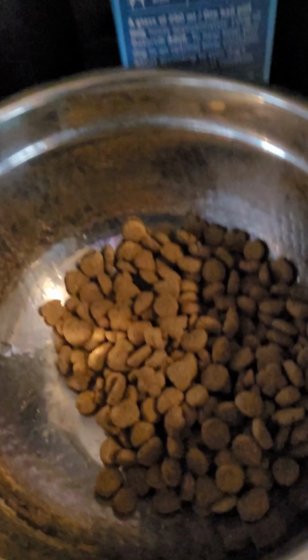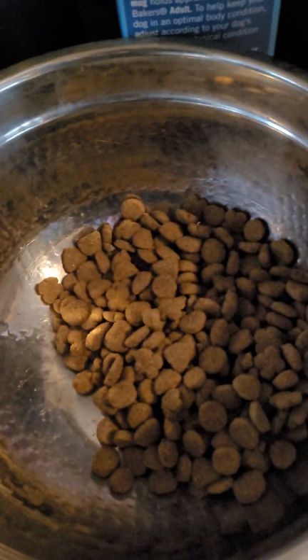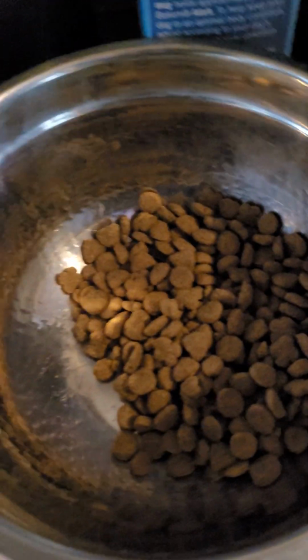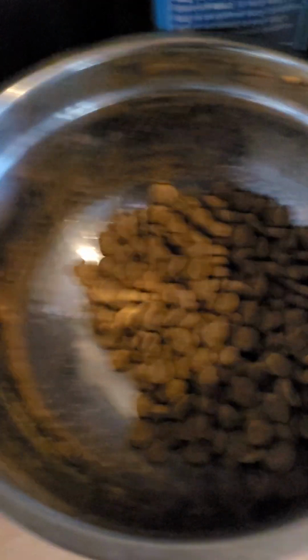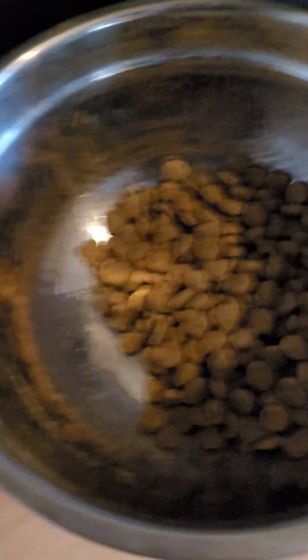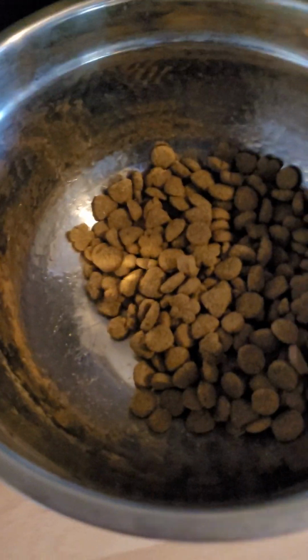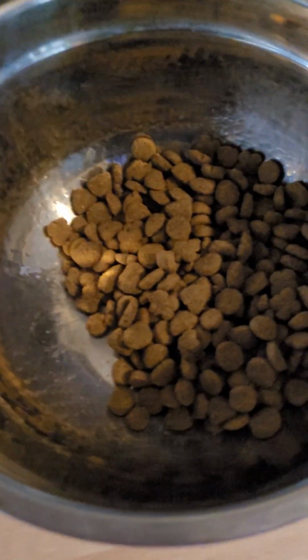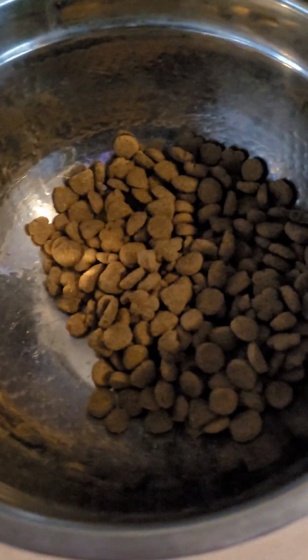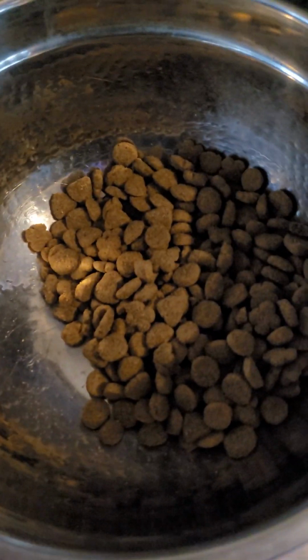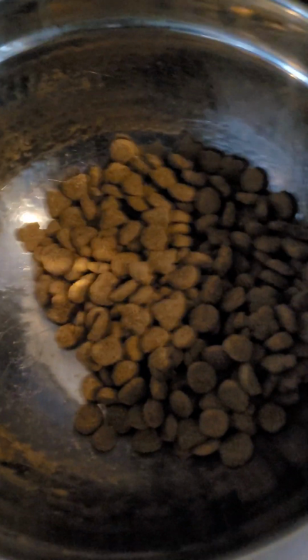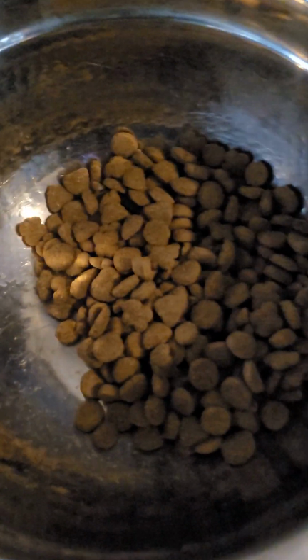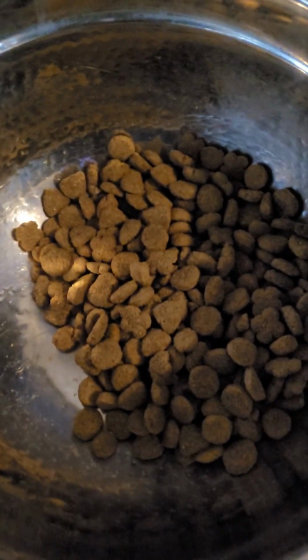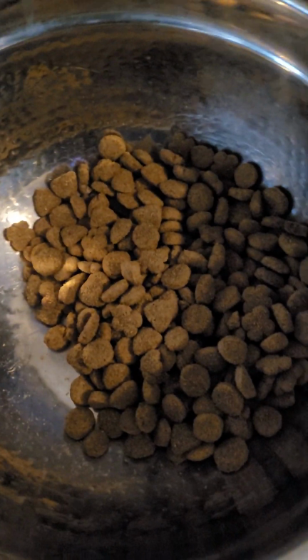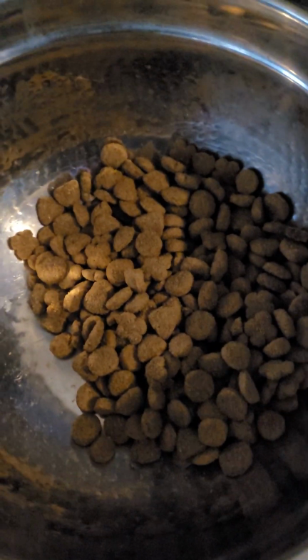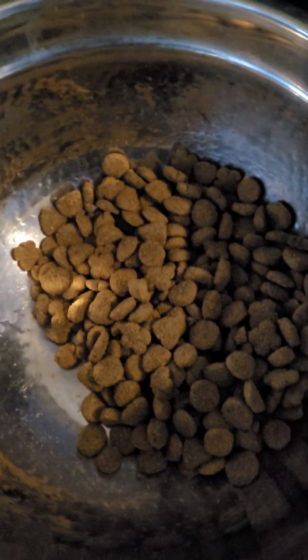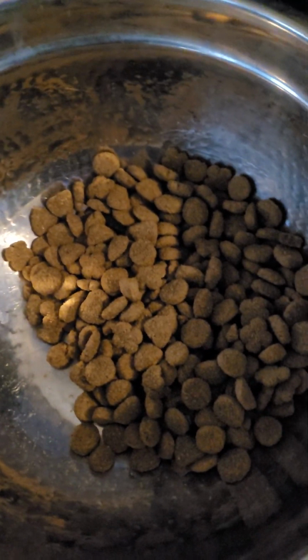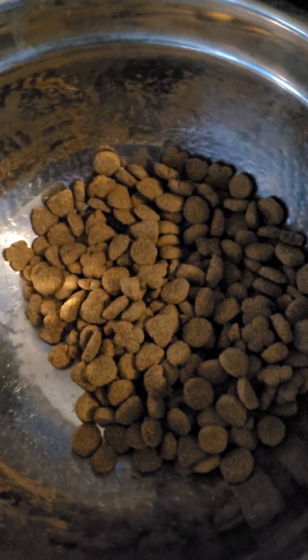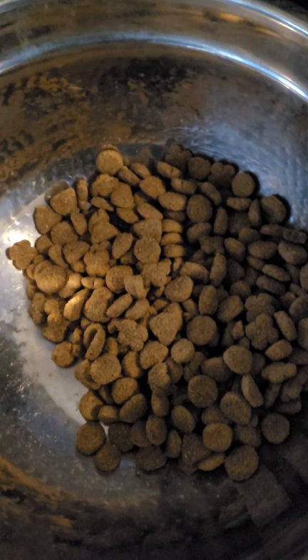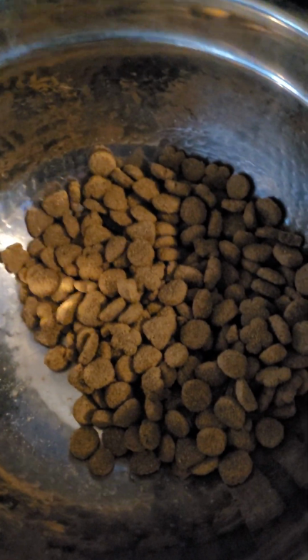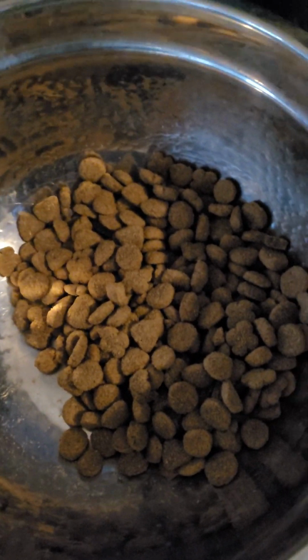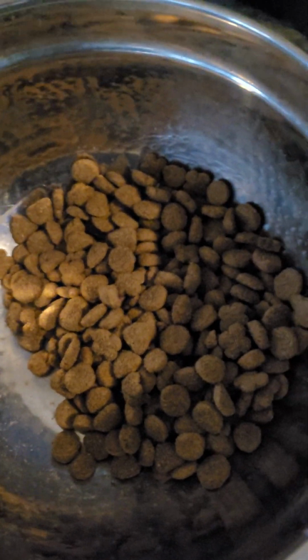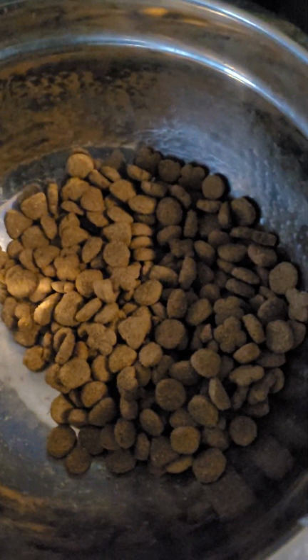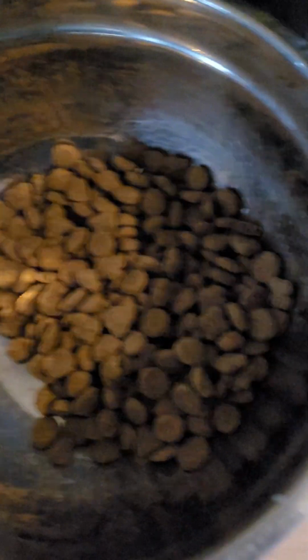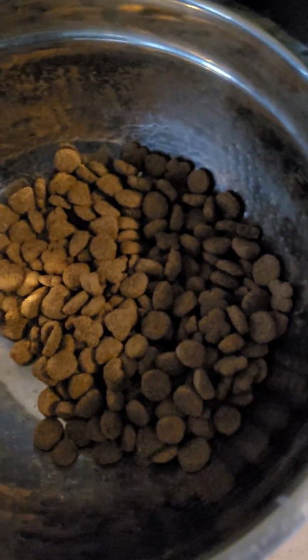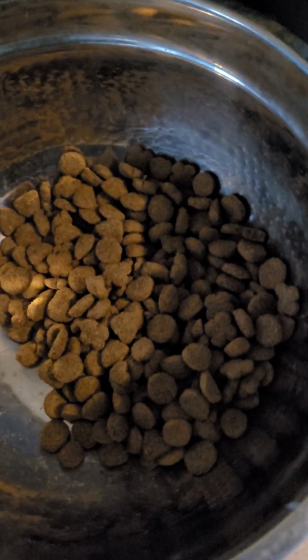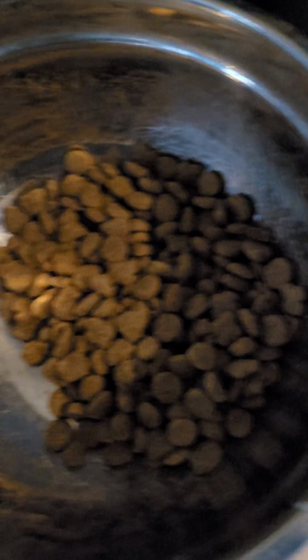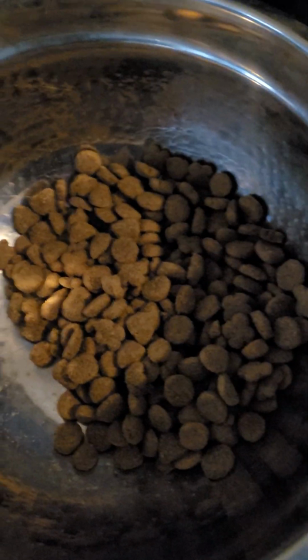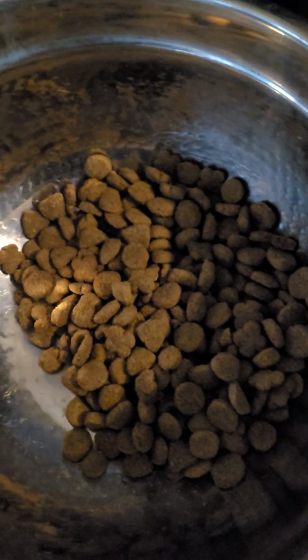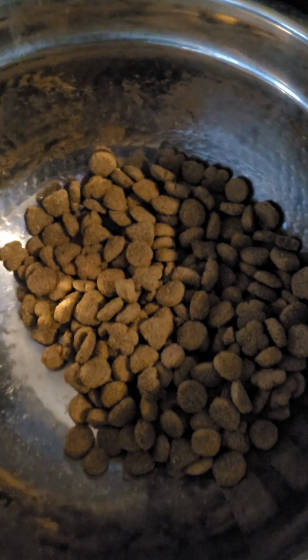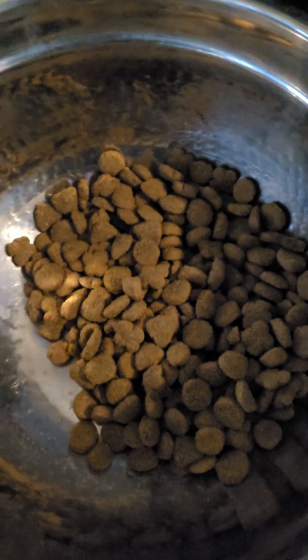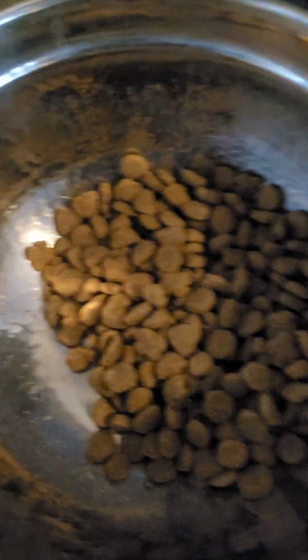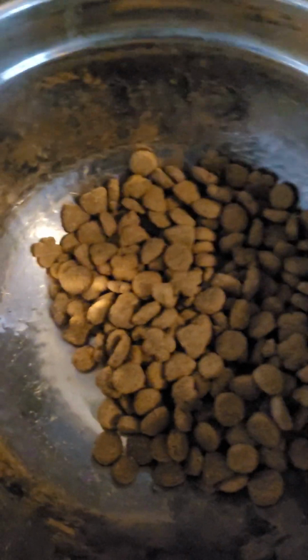Hi people, so I've made a lot of videos of what I feed my dog — it's raw food and stuff.